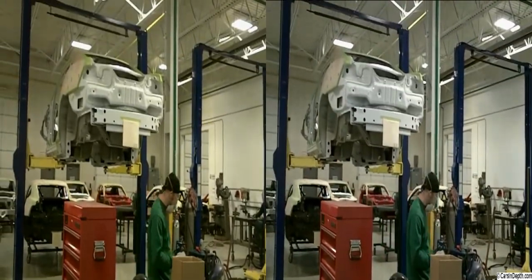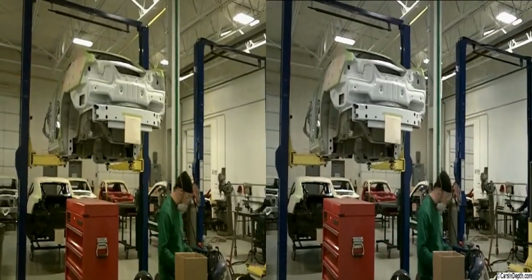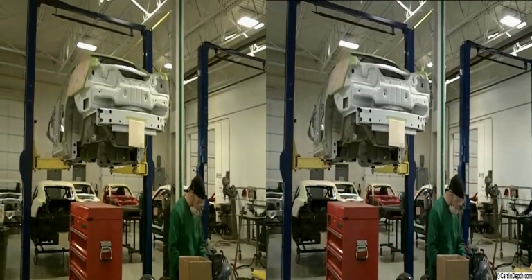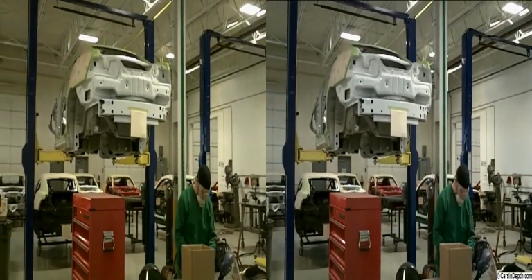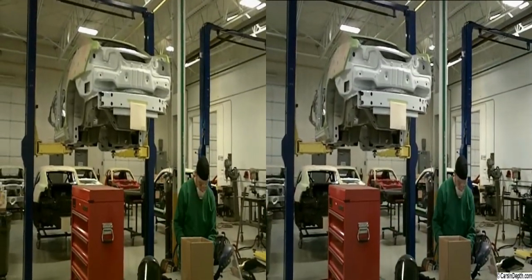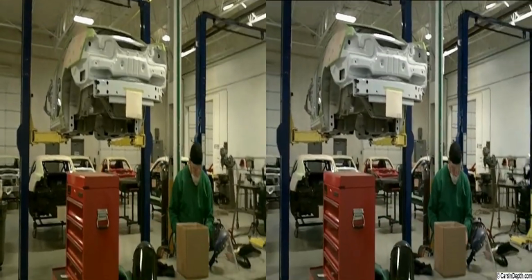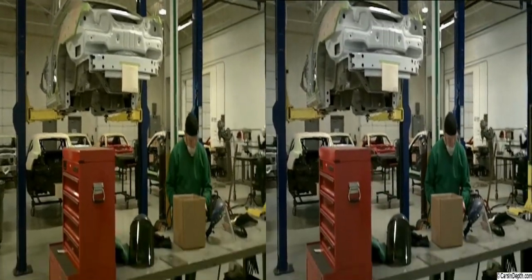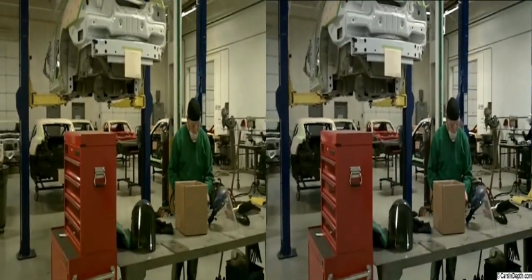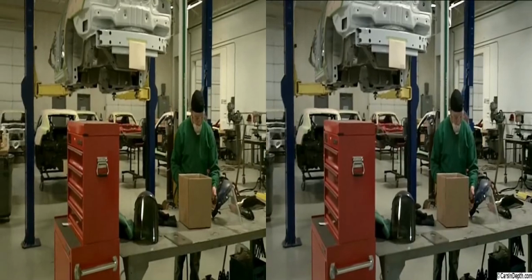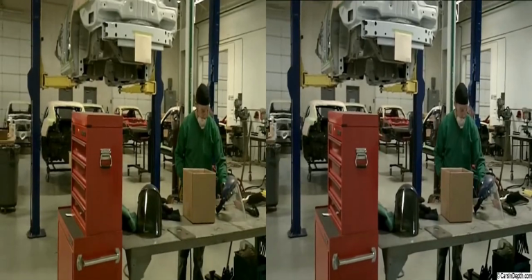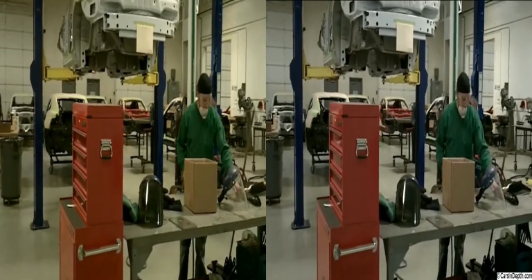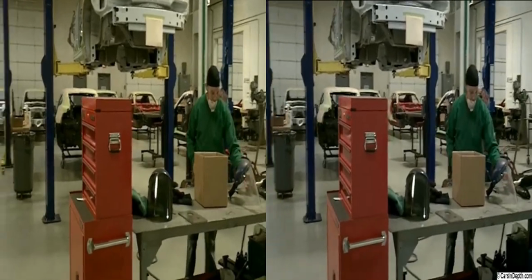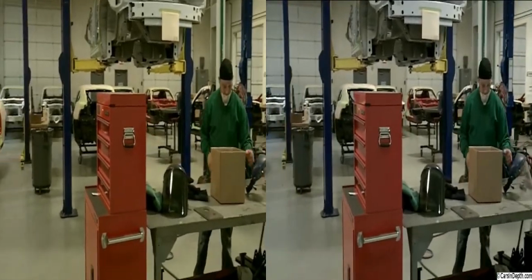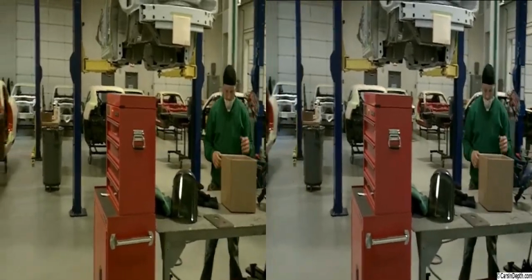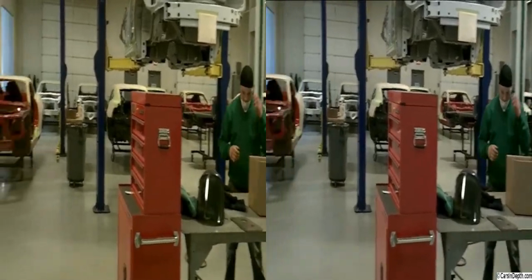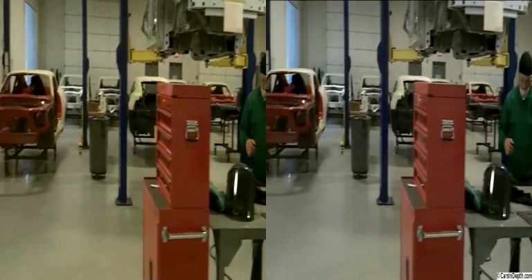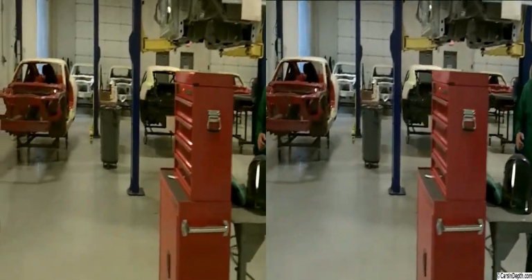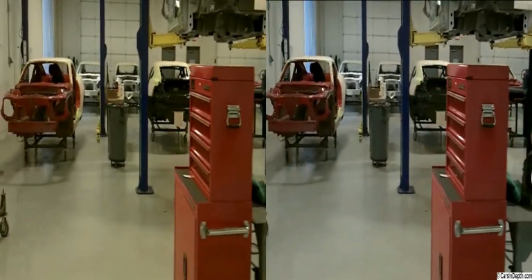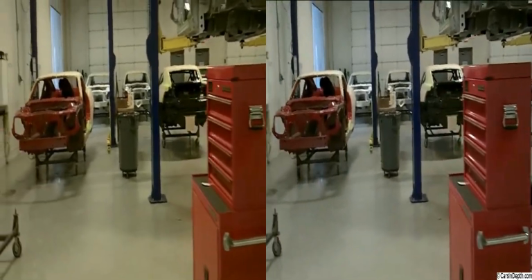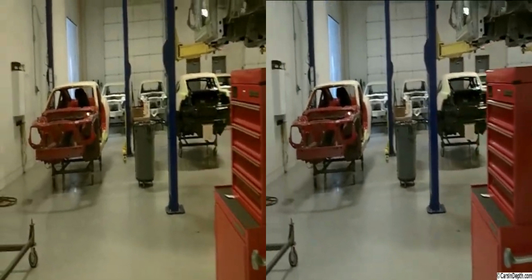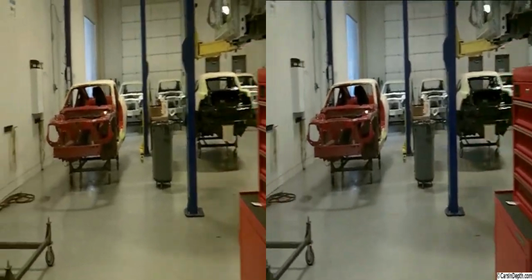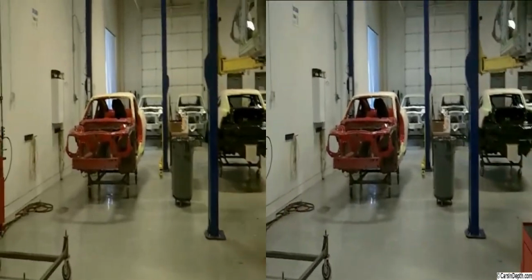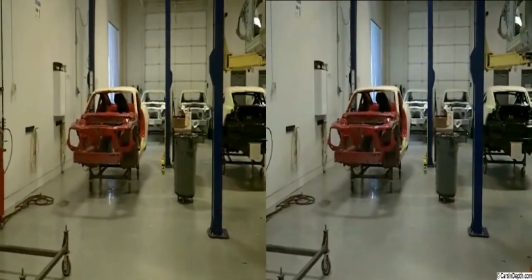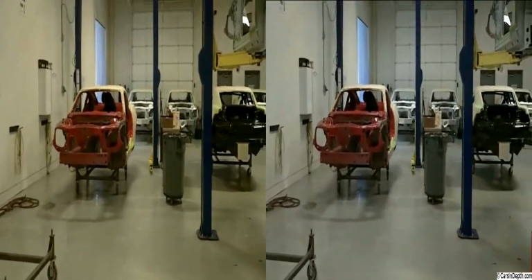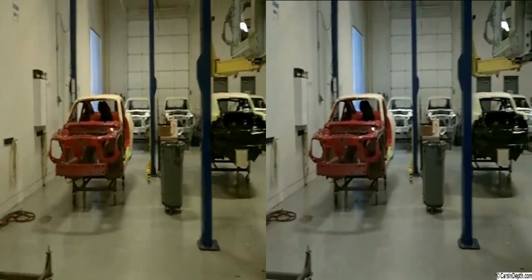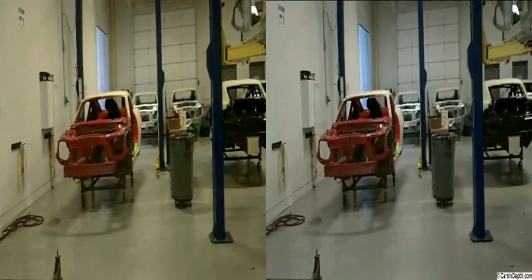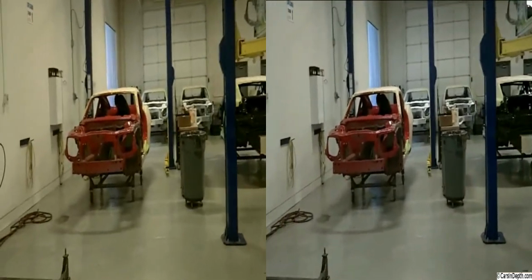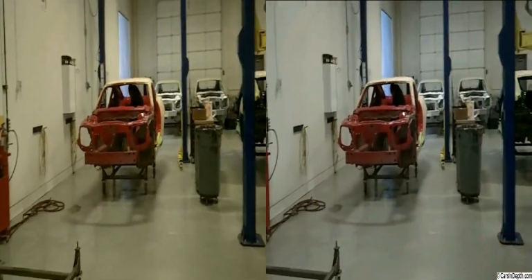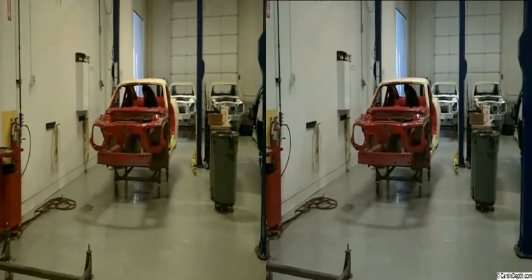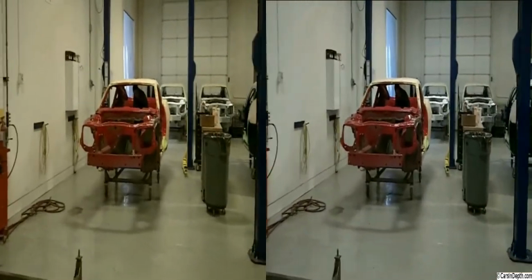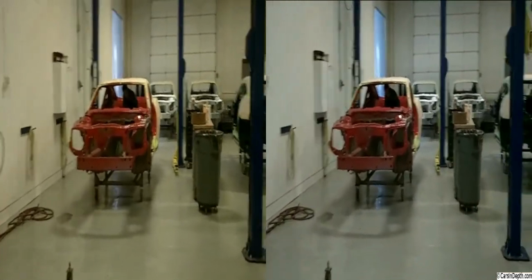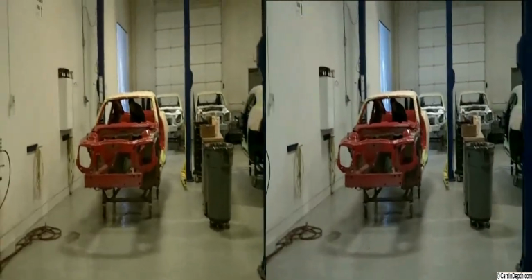Do you want me to walk you through the process? Yeah, if you walk me through the process. Can I explain it to you as we go? Yeah, that would probably be best.